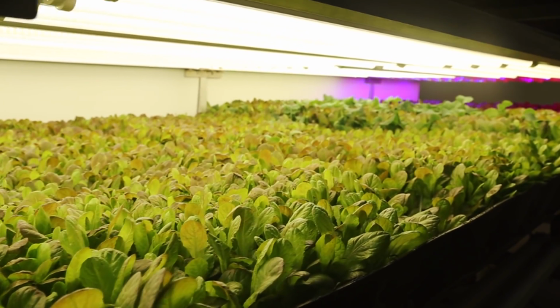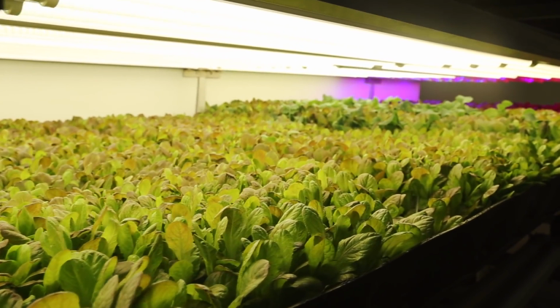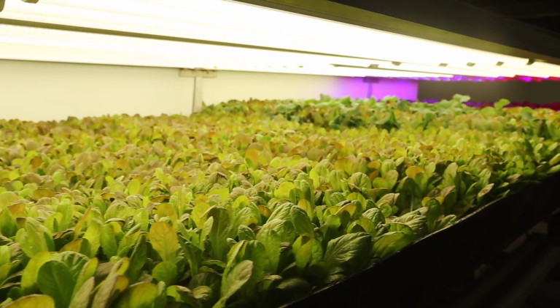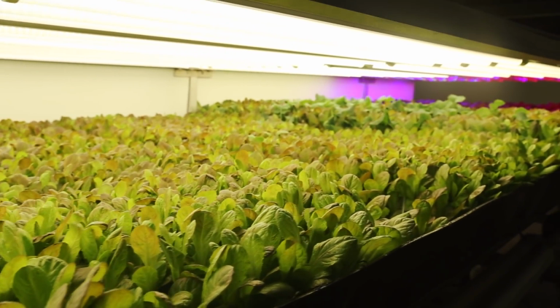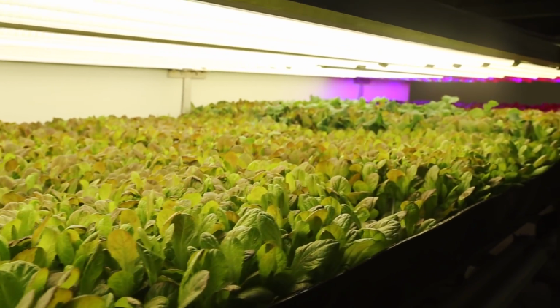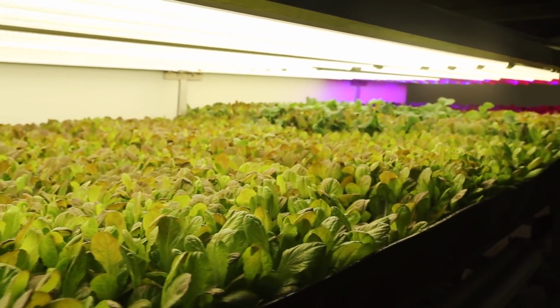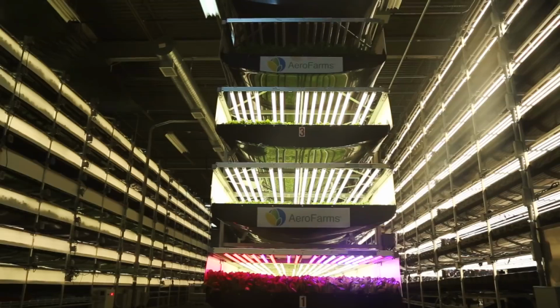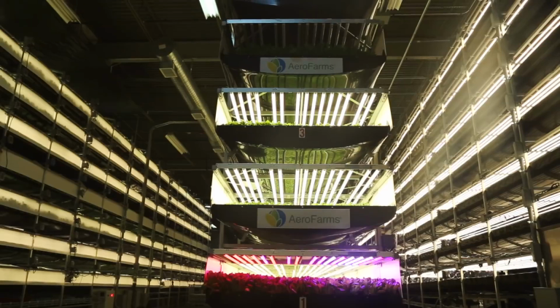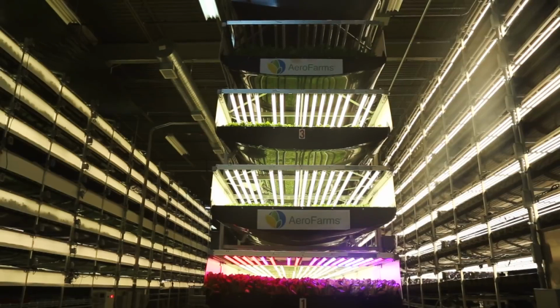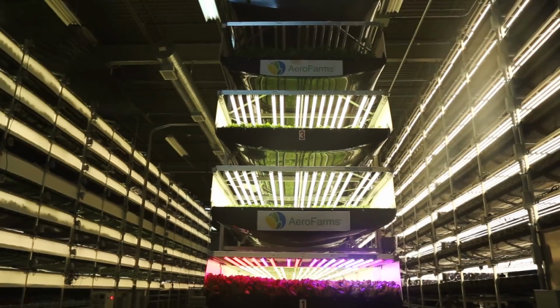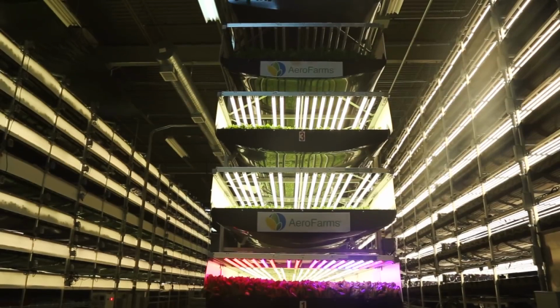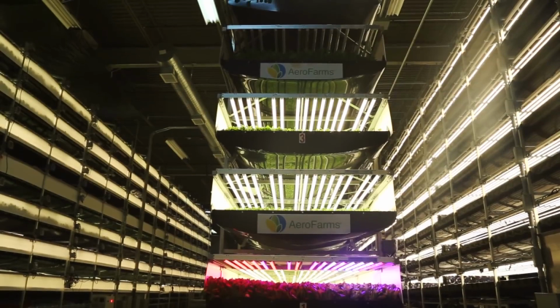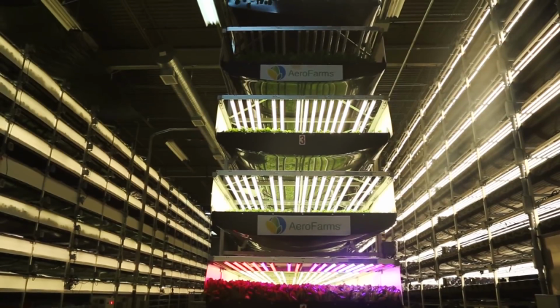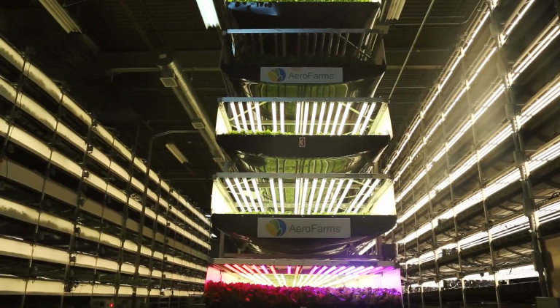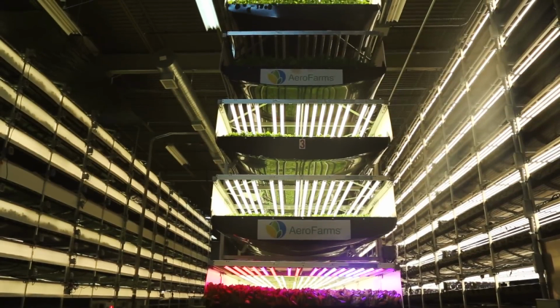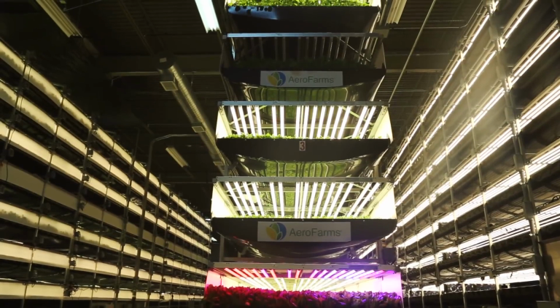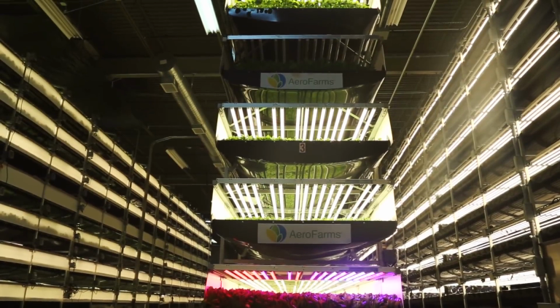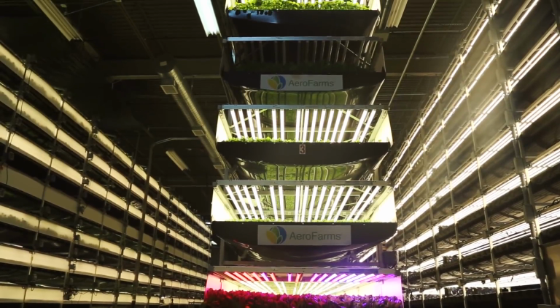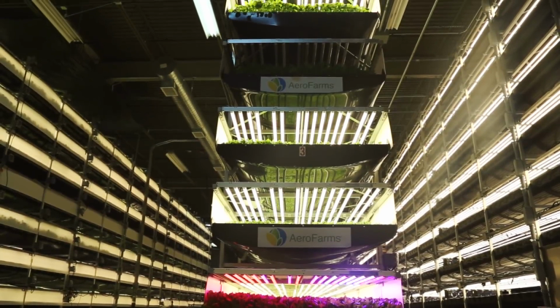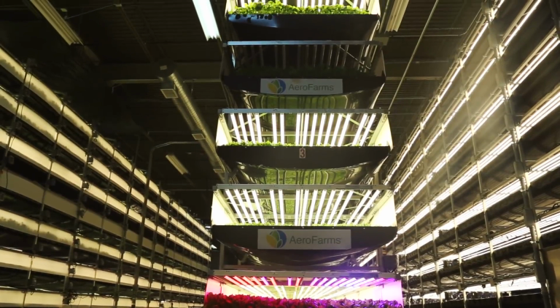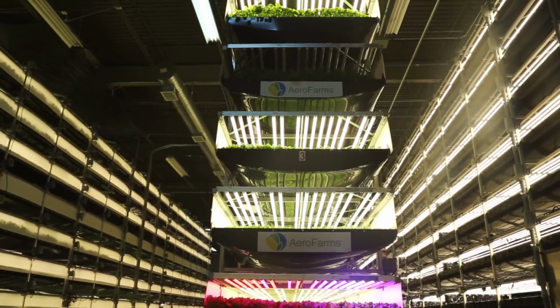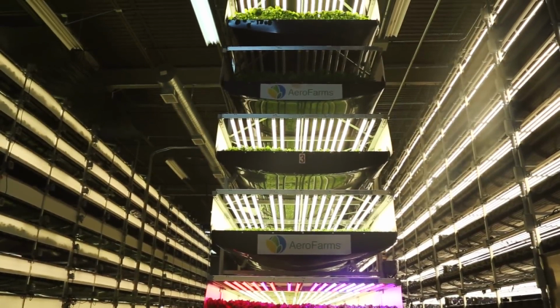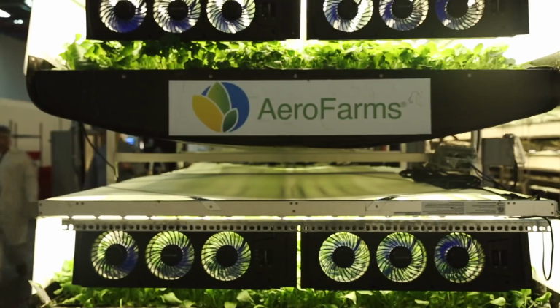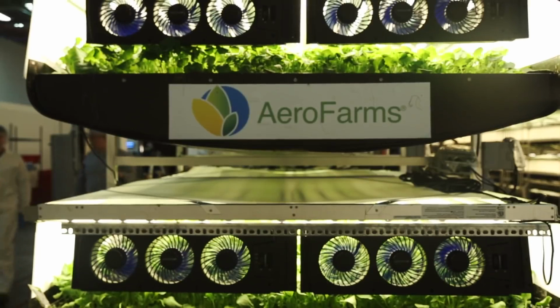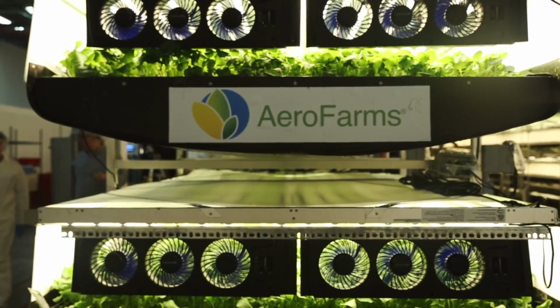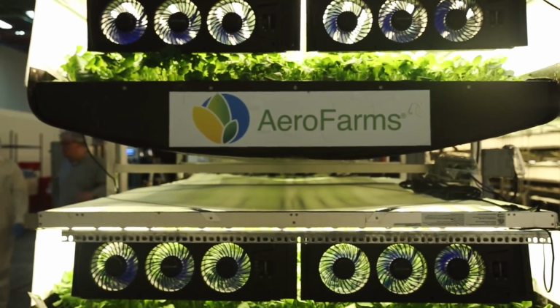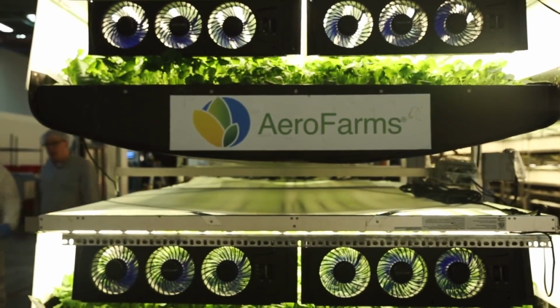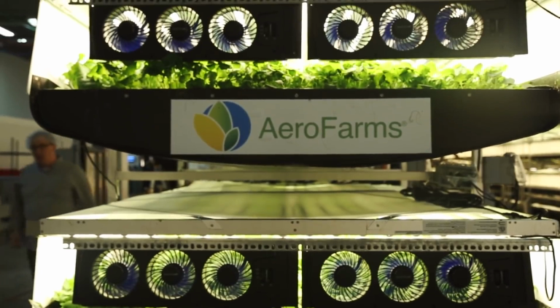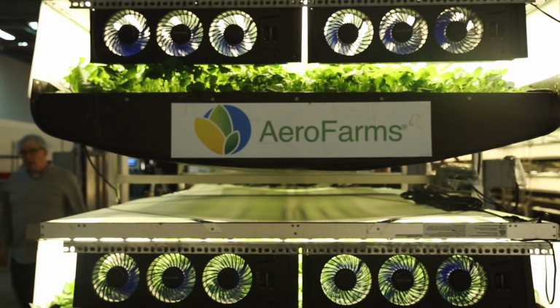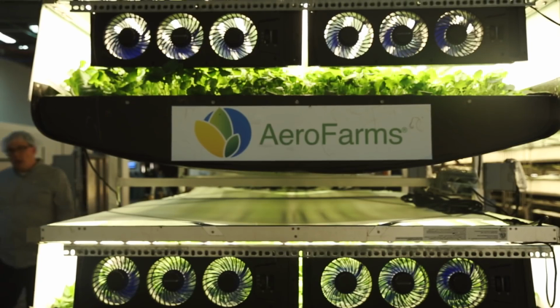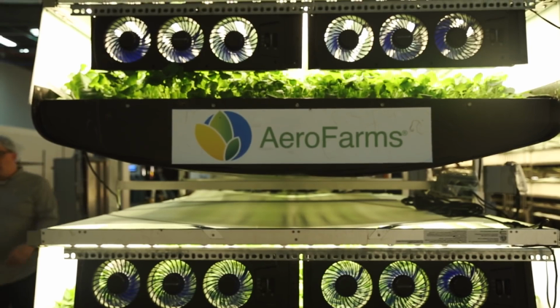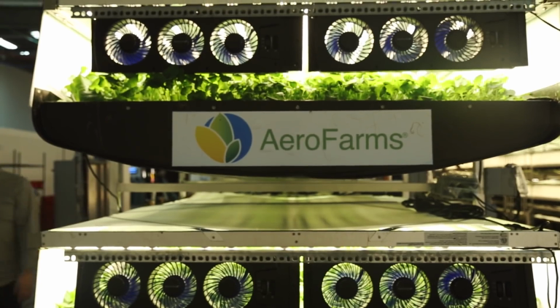Crops are stacked more than 30 feet high inside this 30,000 square foot space. They're grown using aeroponic technology.